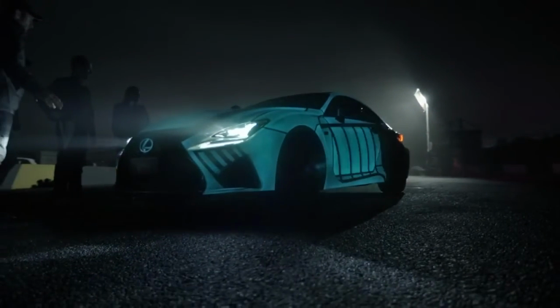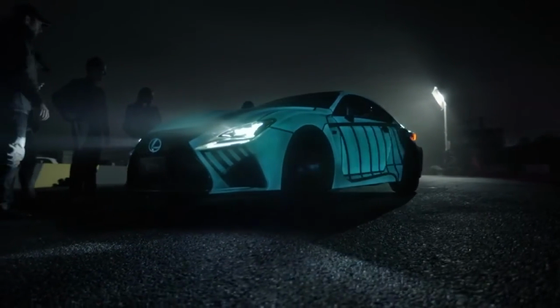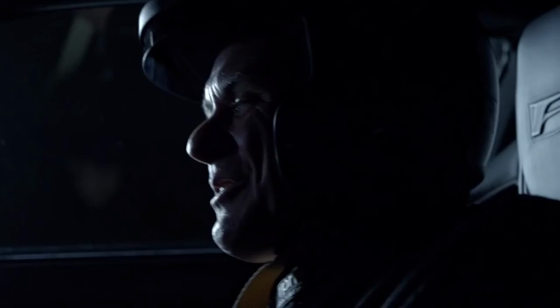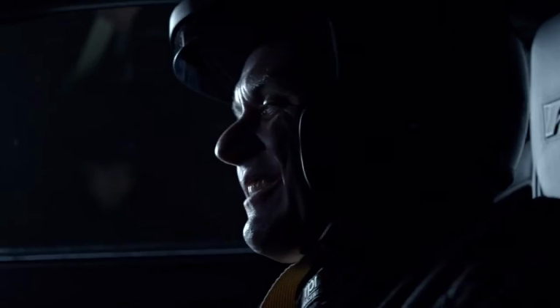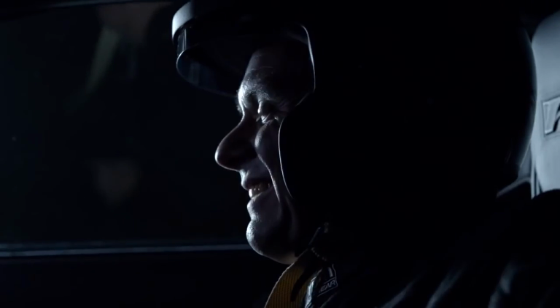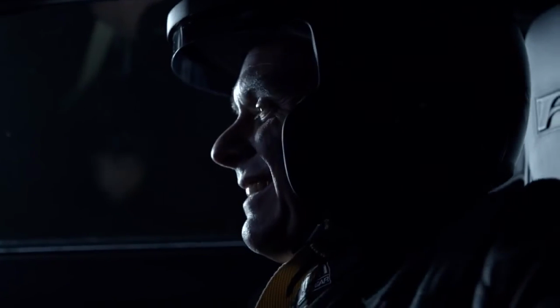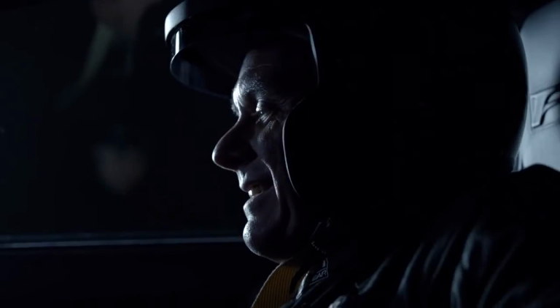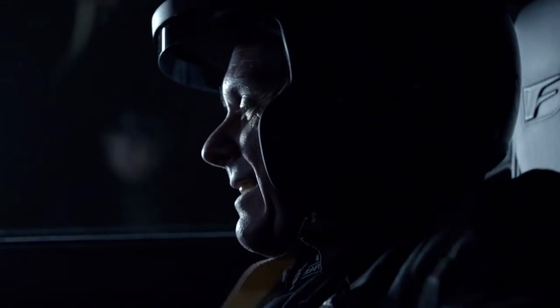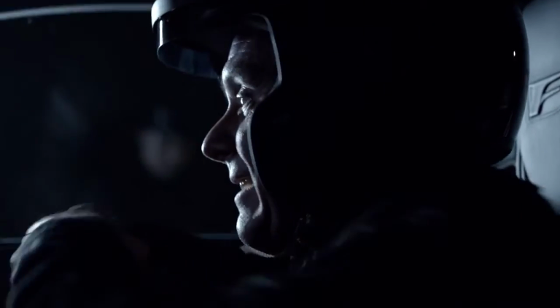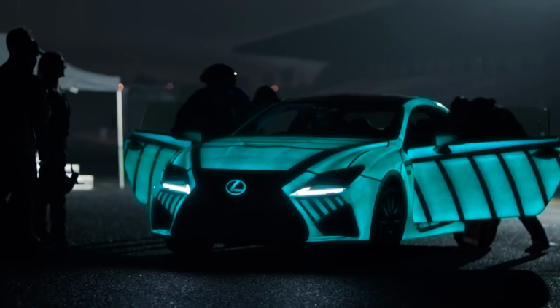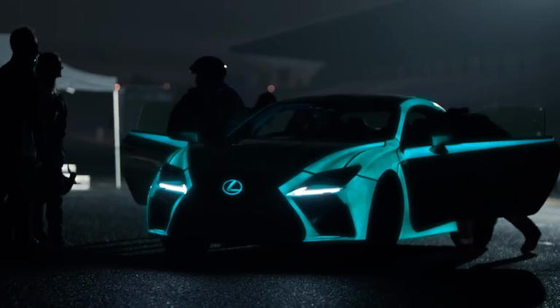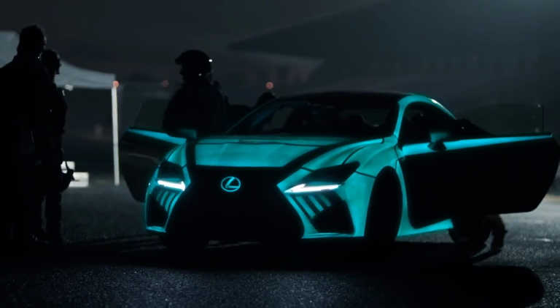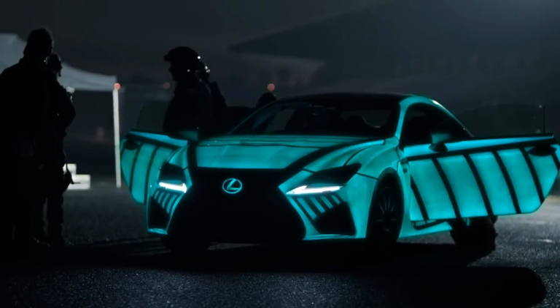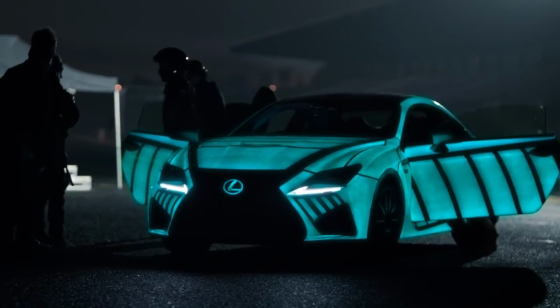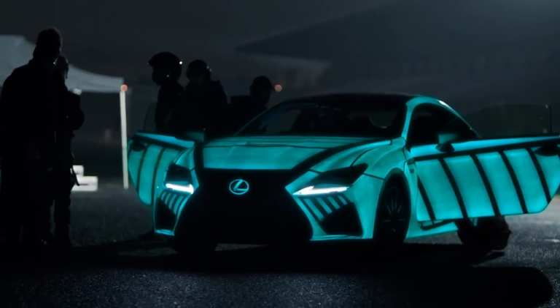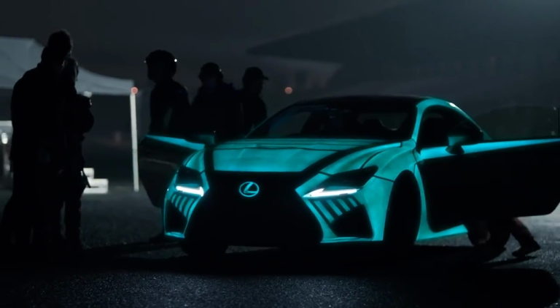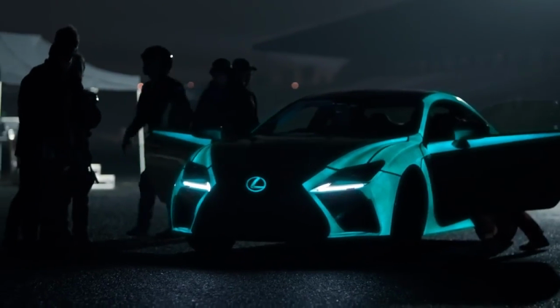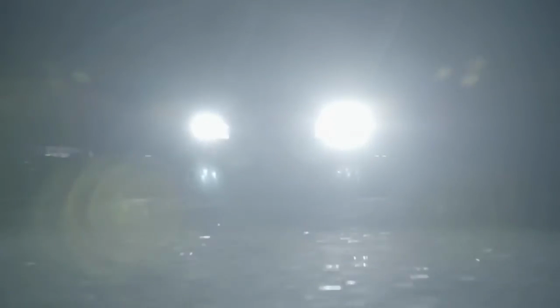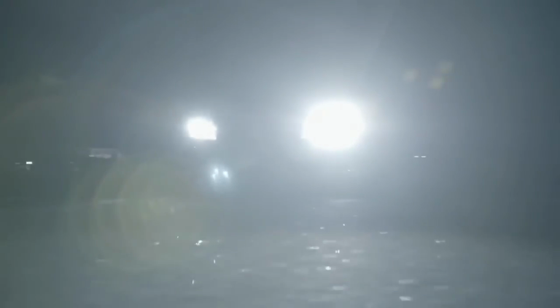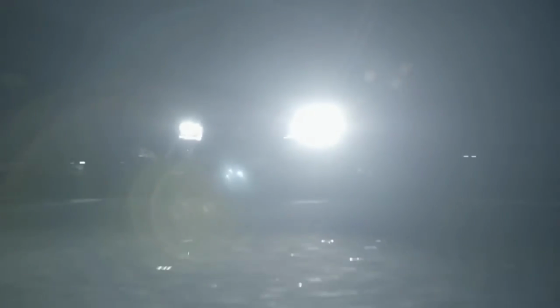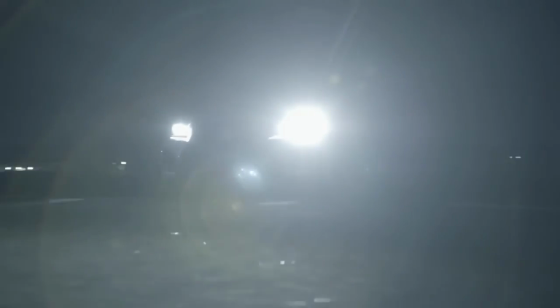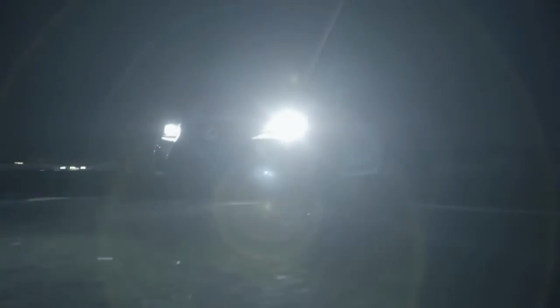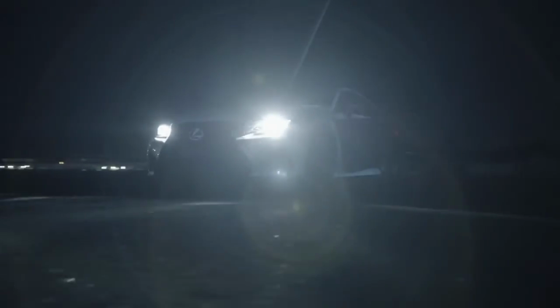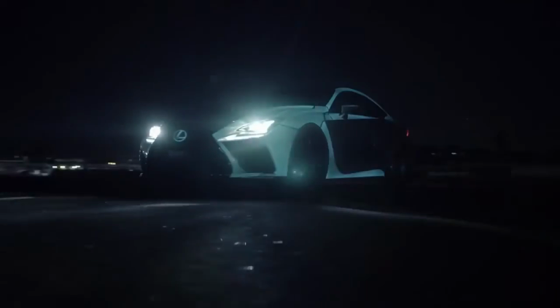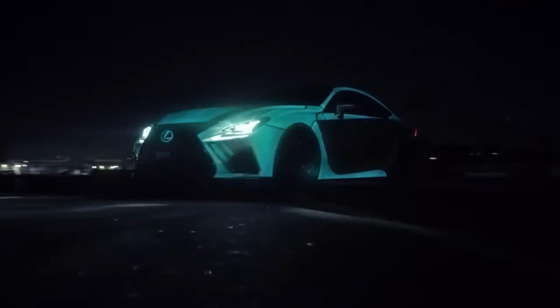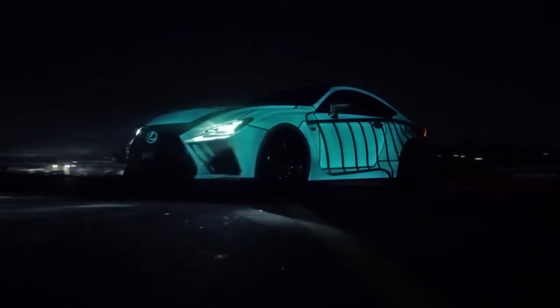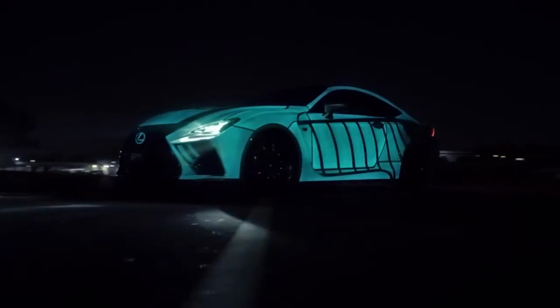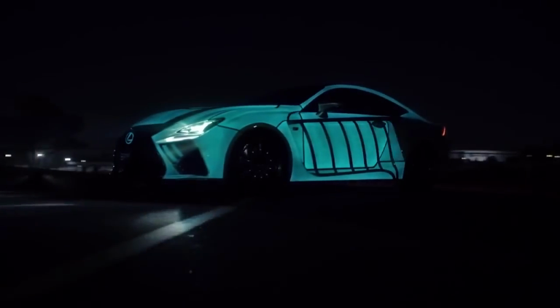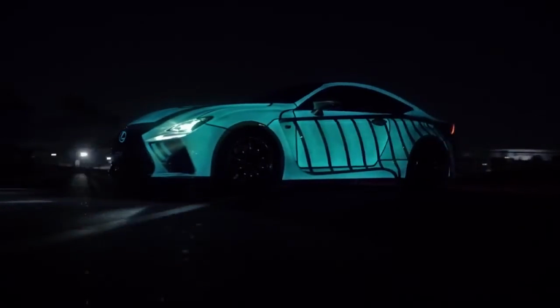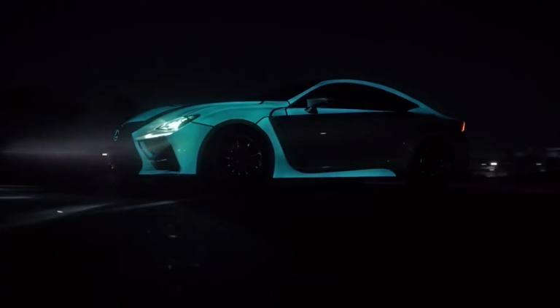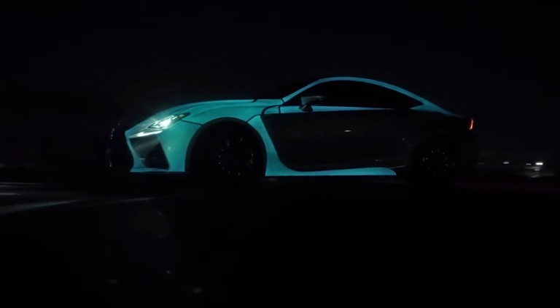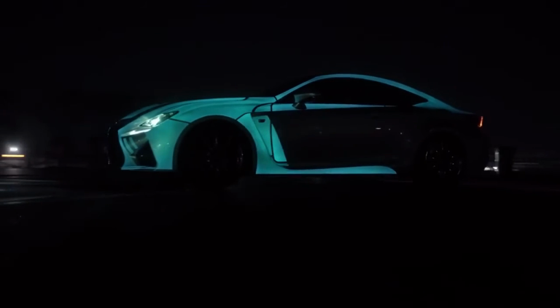Introducing the world's first car with a heartbeat. This is heart racing.